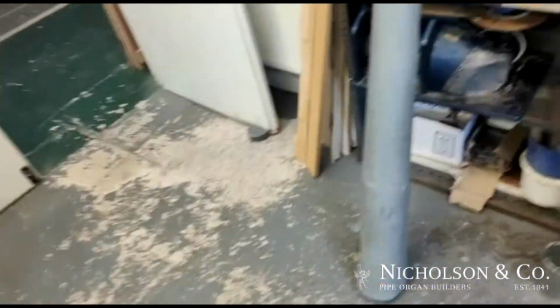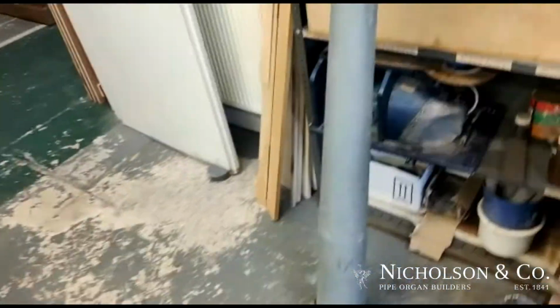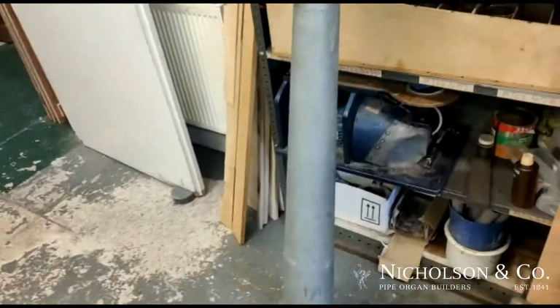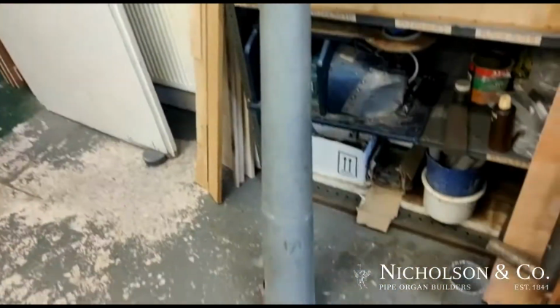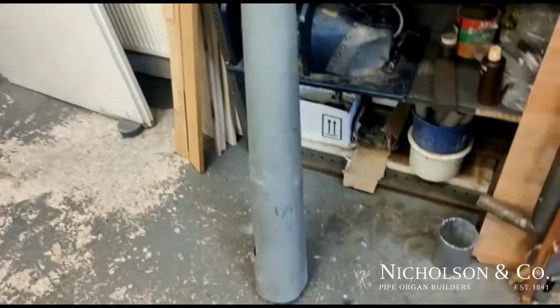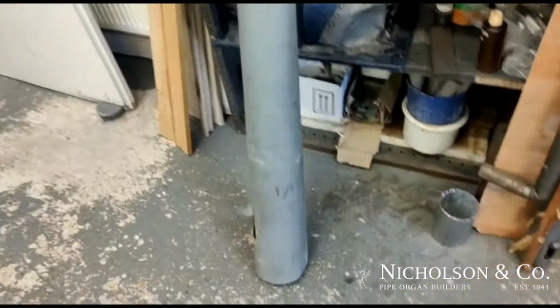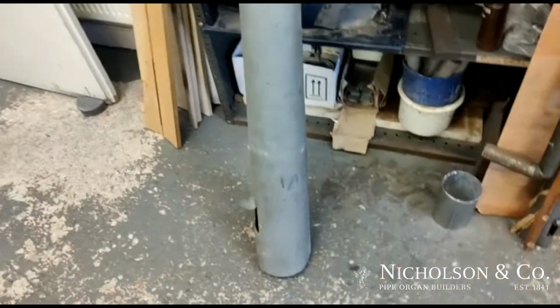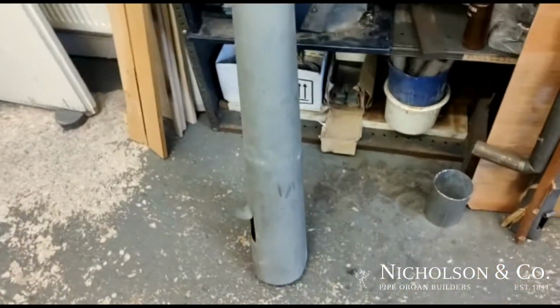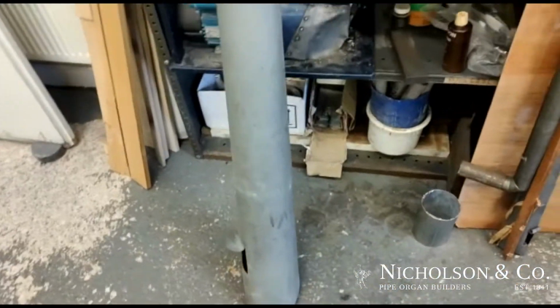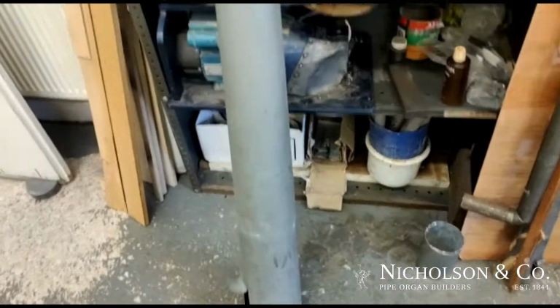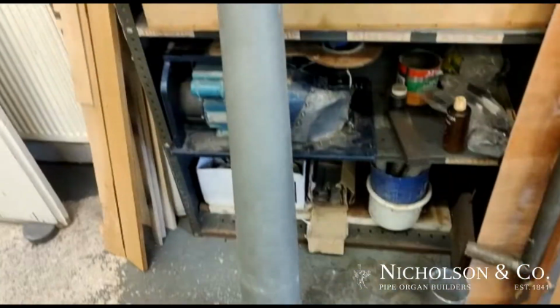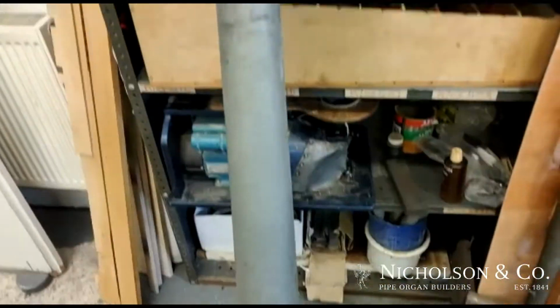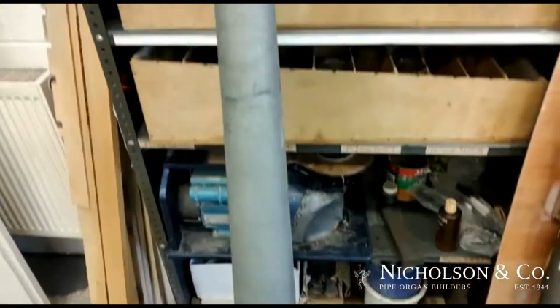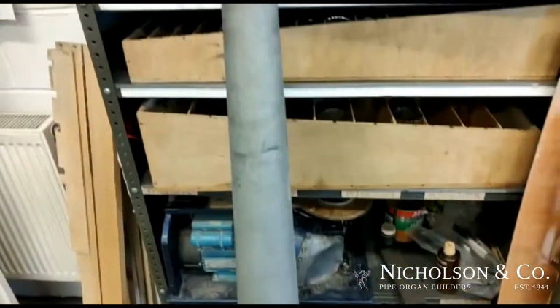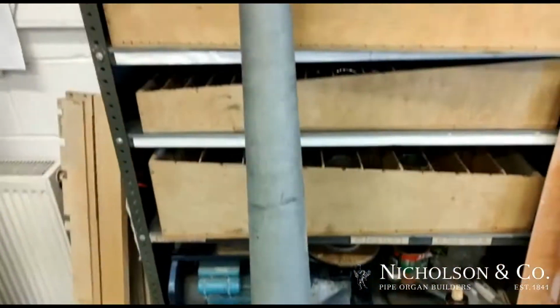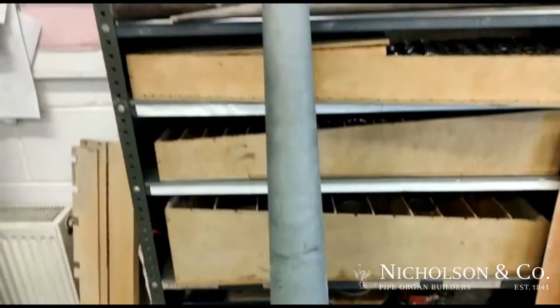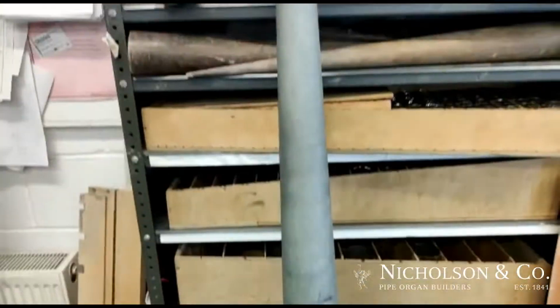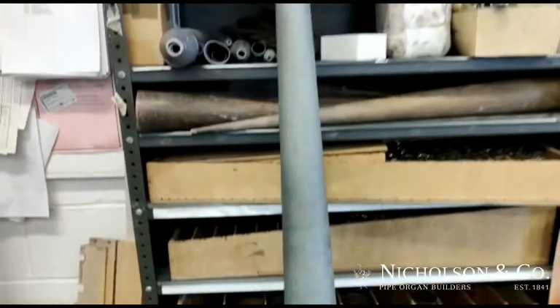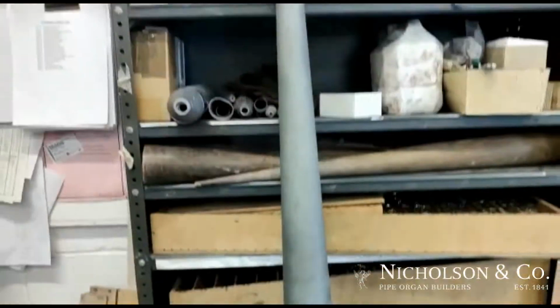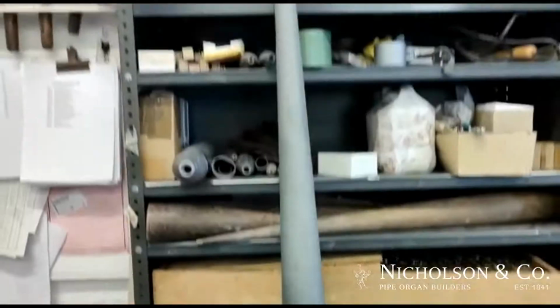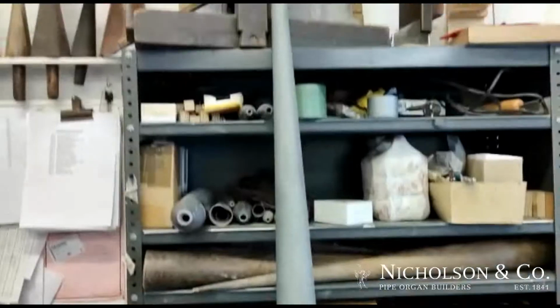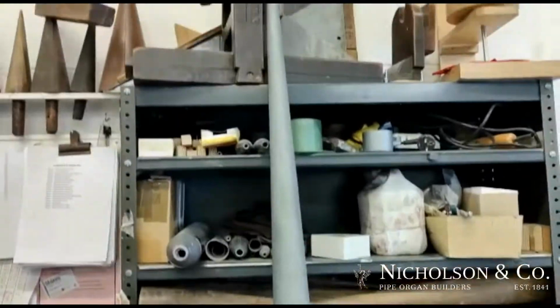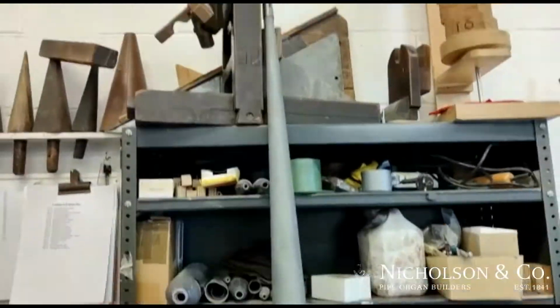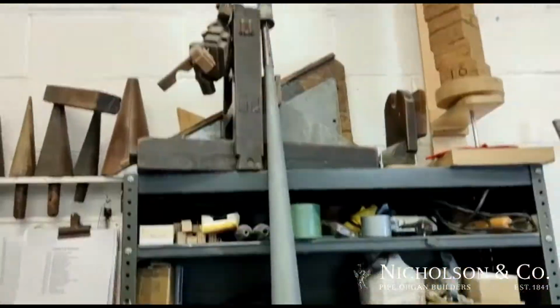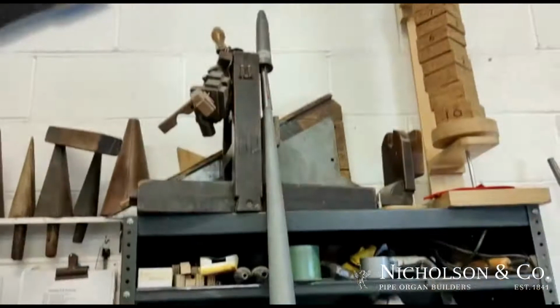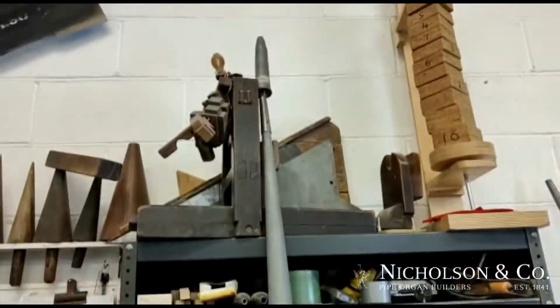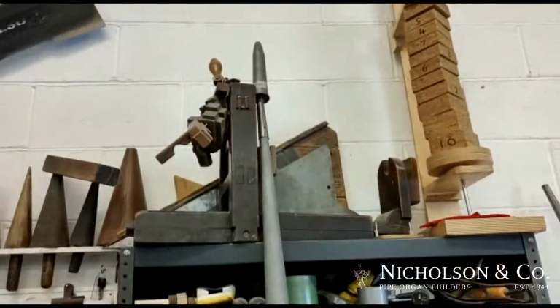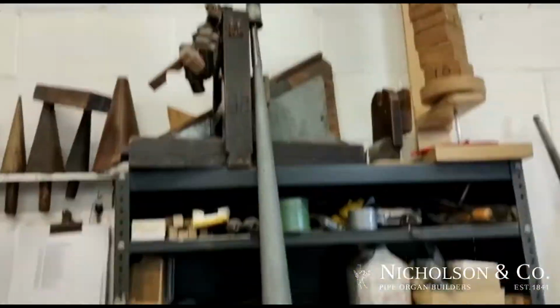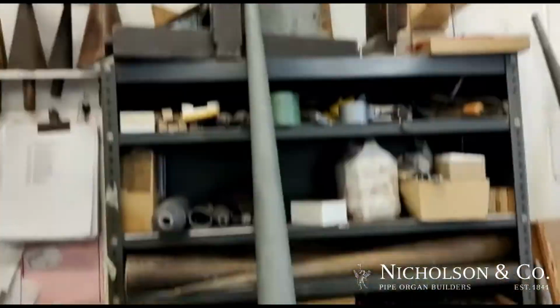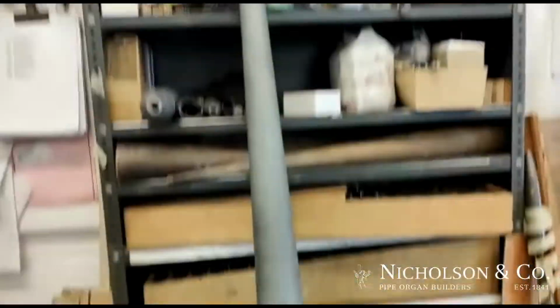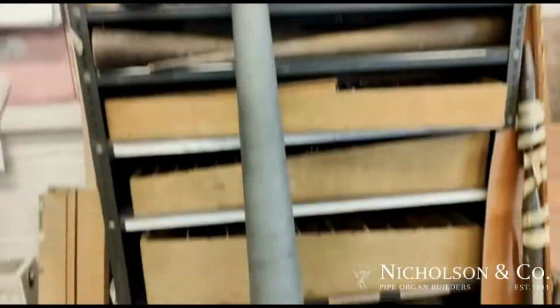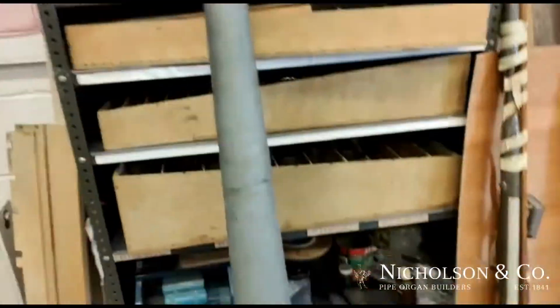Bottom C here, as you can see, was added again in the 60s. That's being discarded.